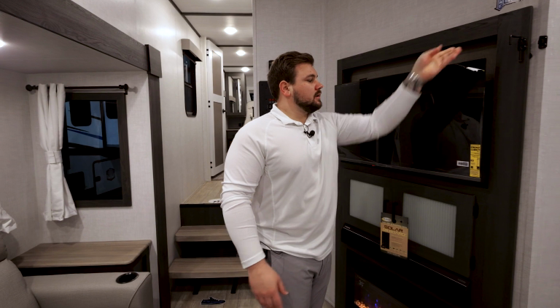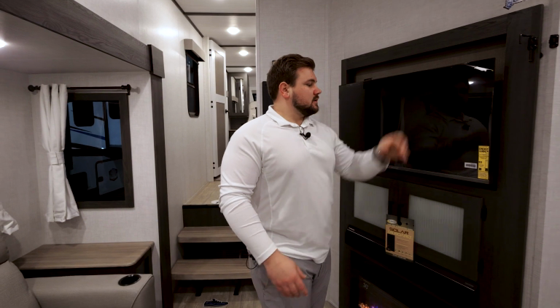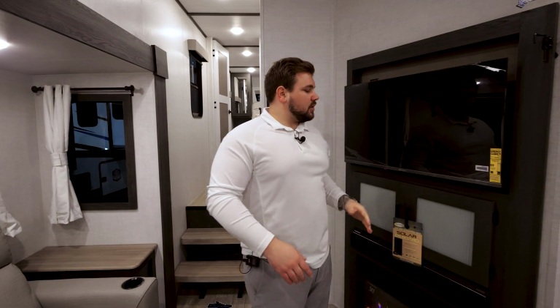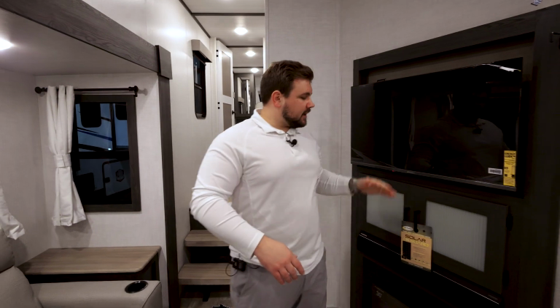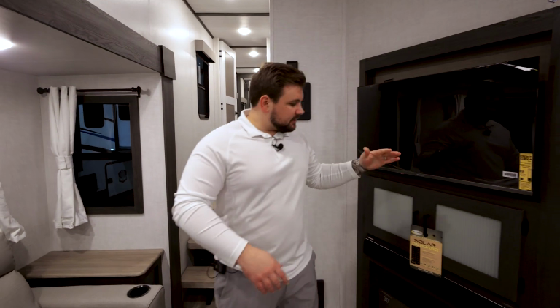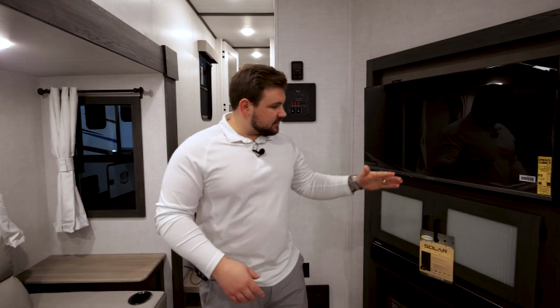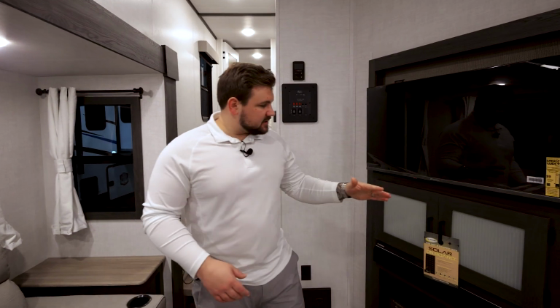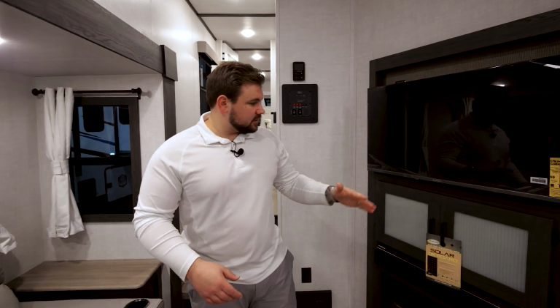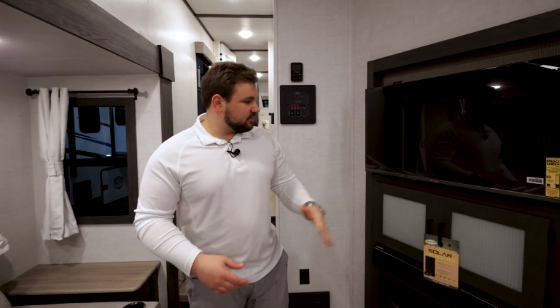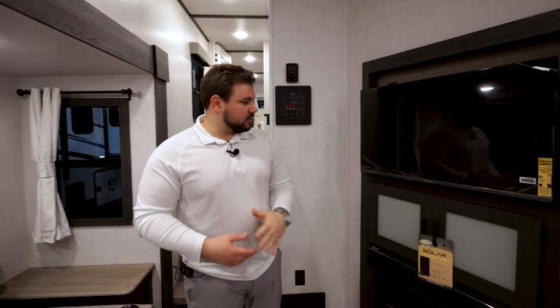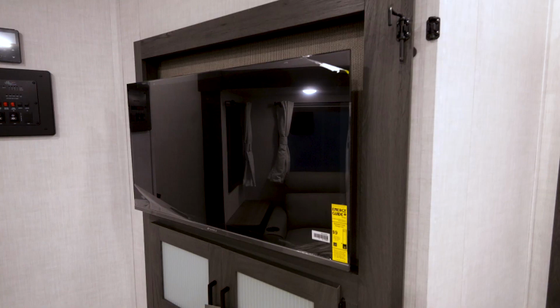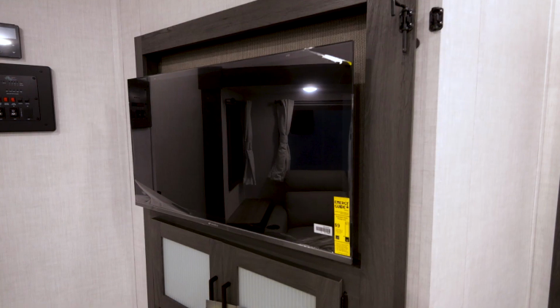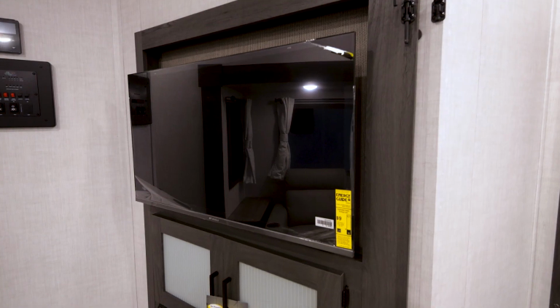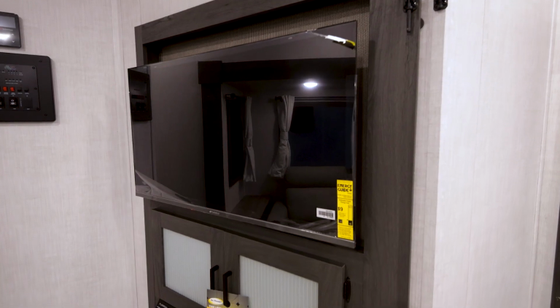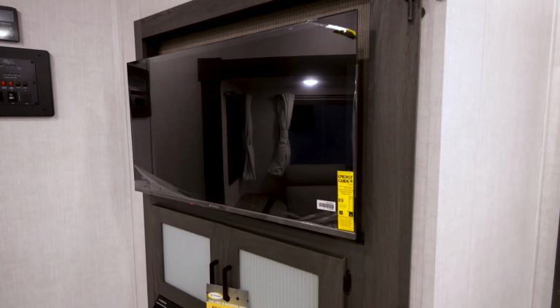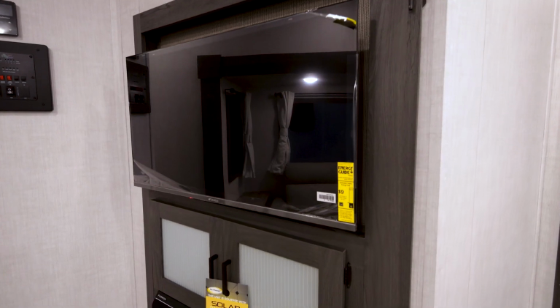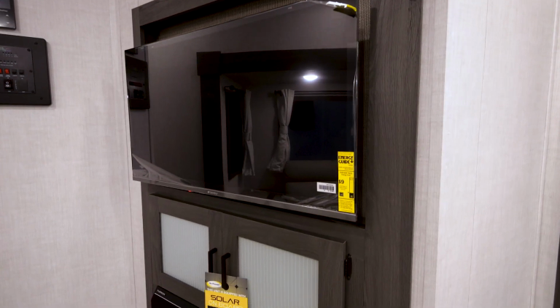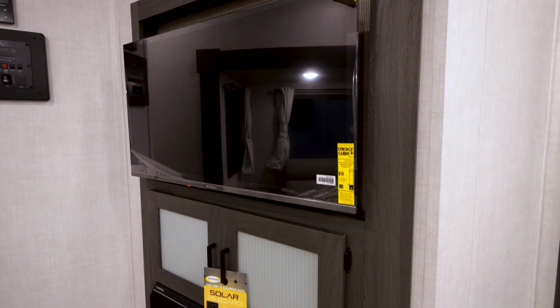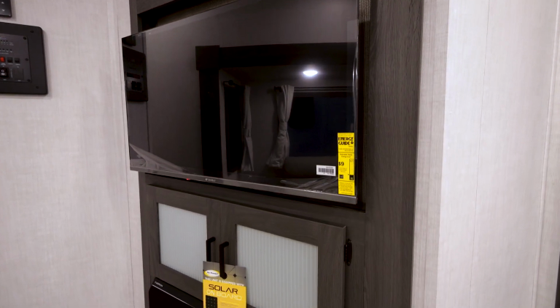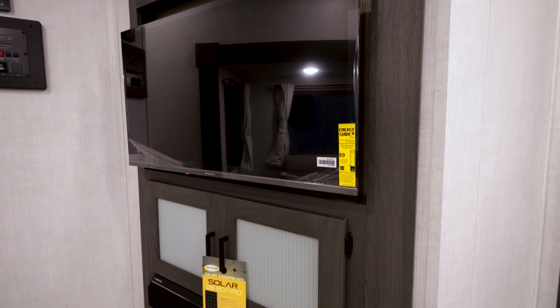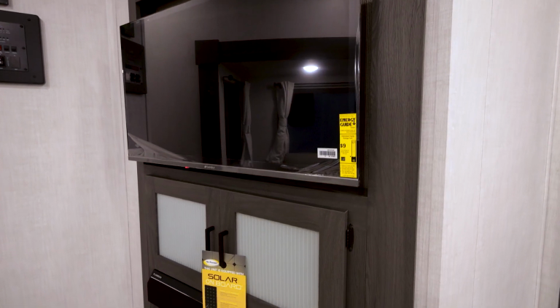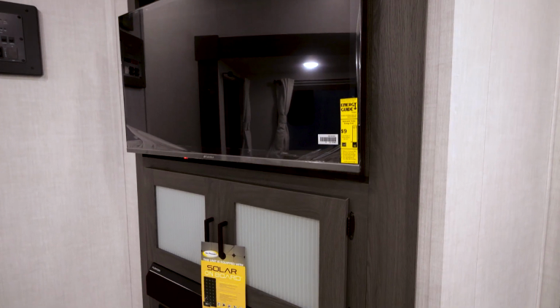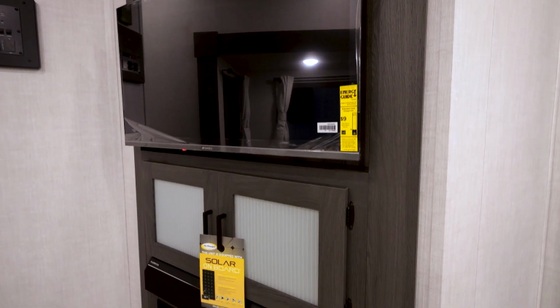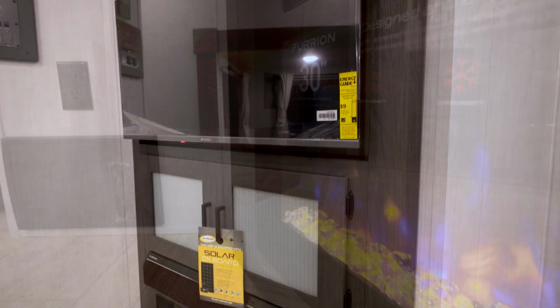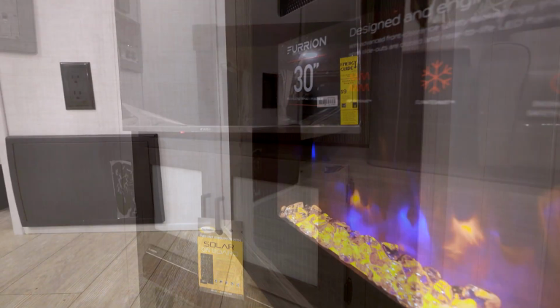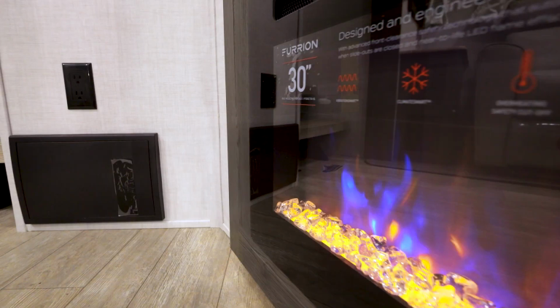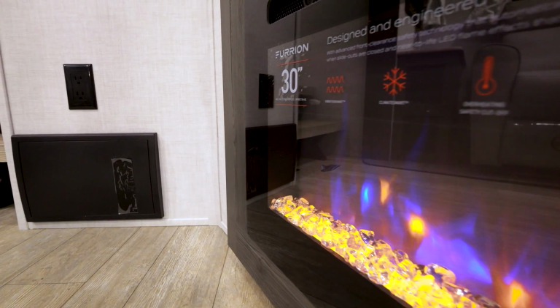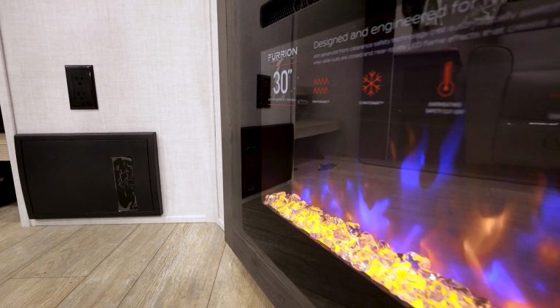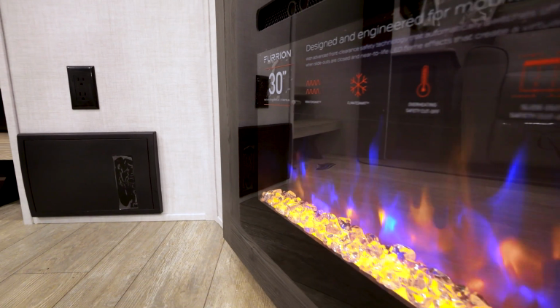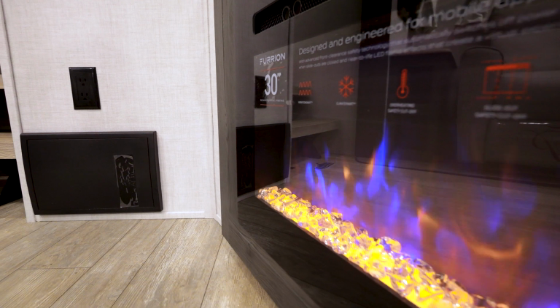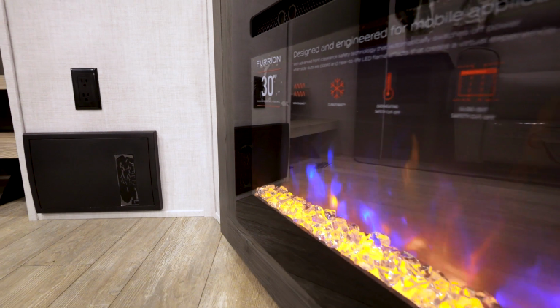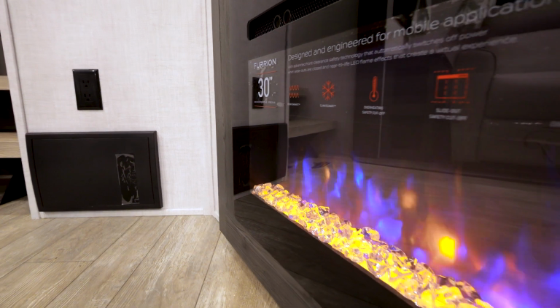On our entertainment center, we've included a 40-inch TV, a dual-zone sound bar, and a 30-inch fireplace.